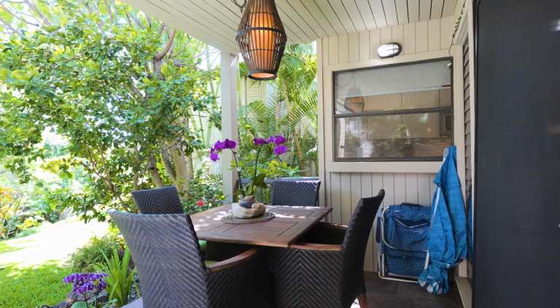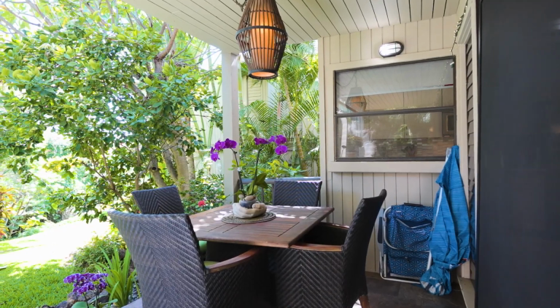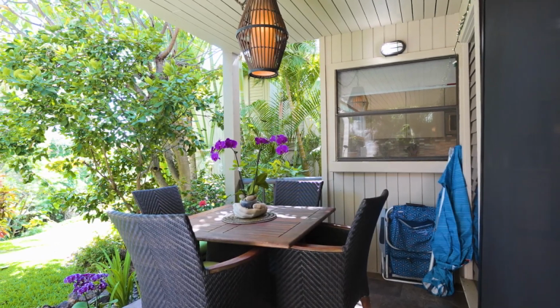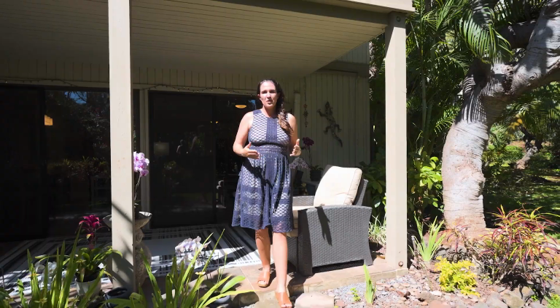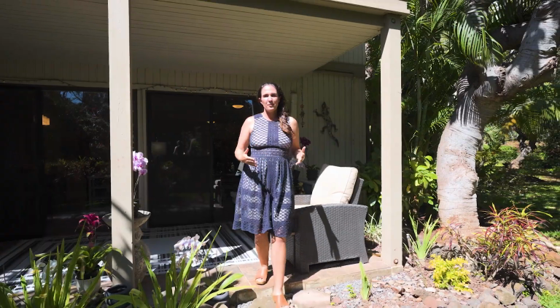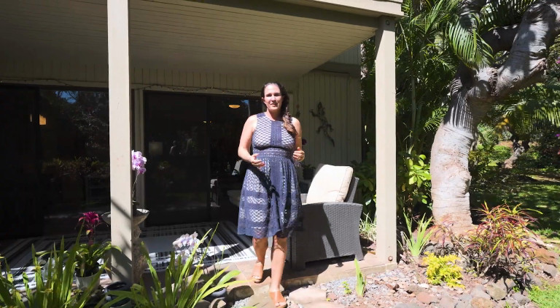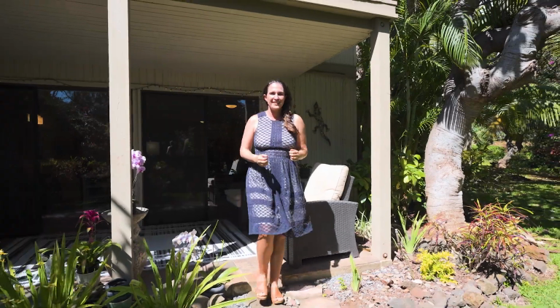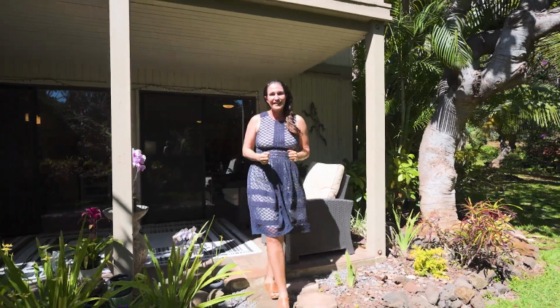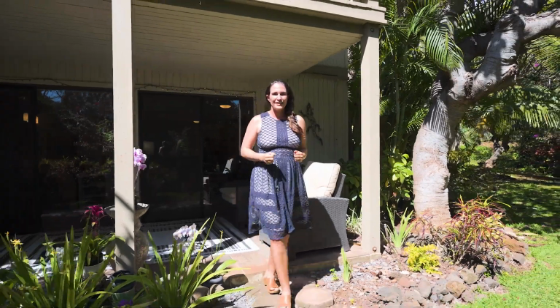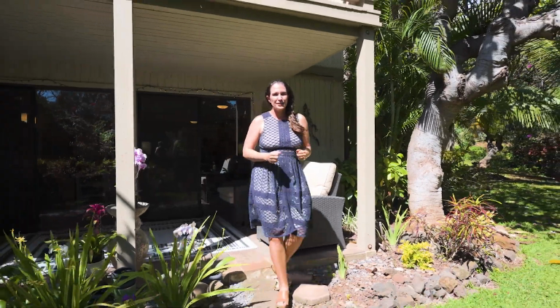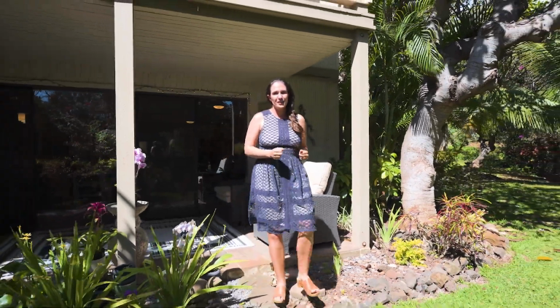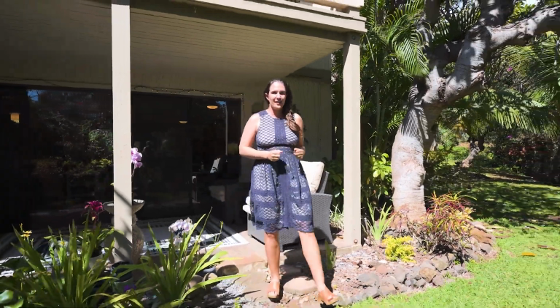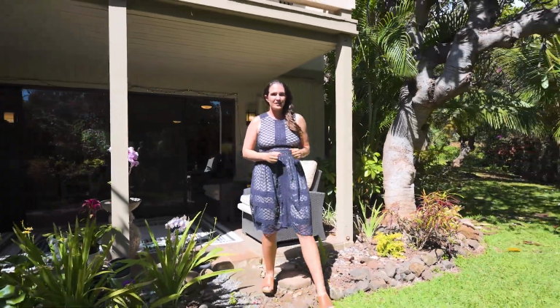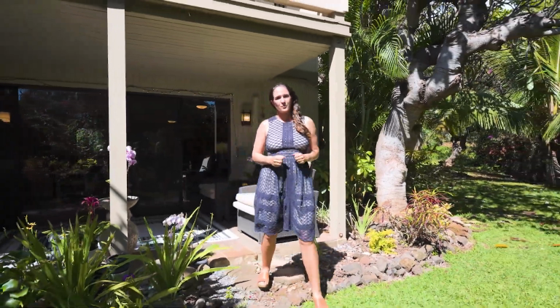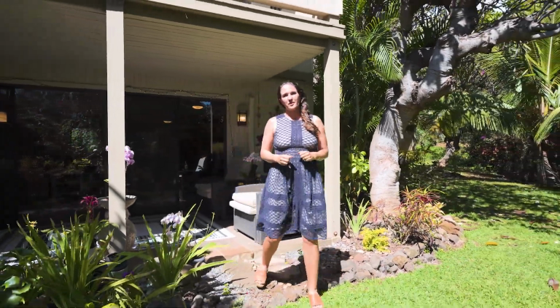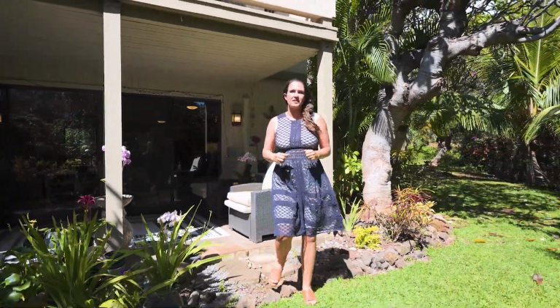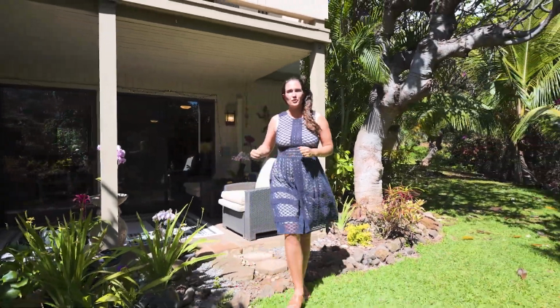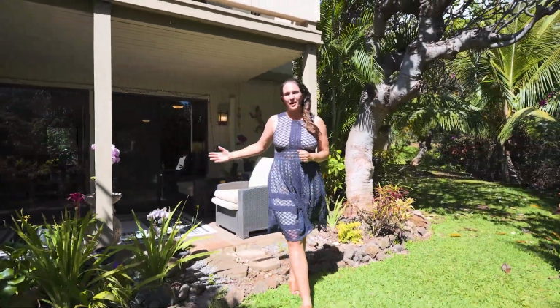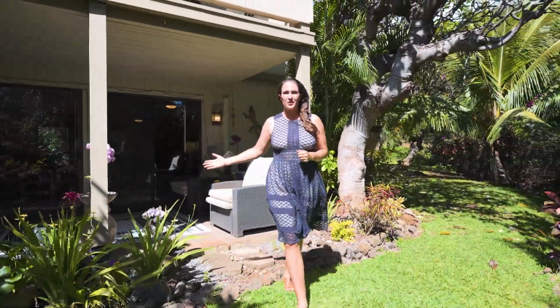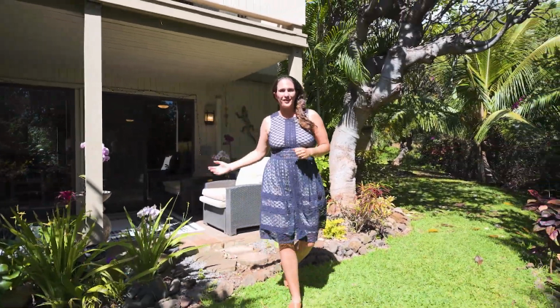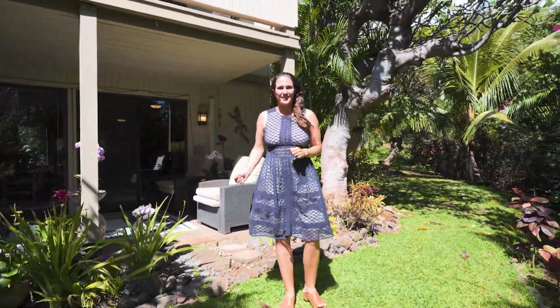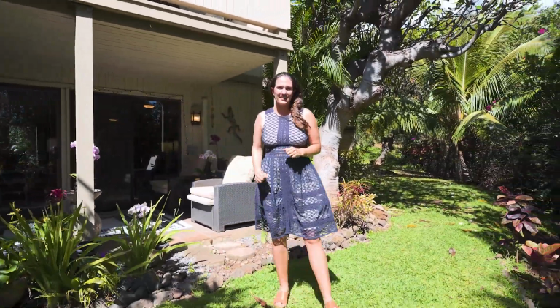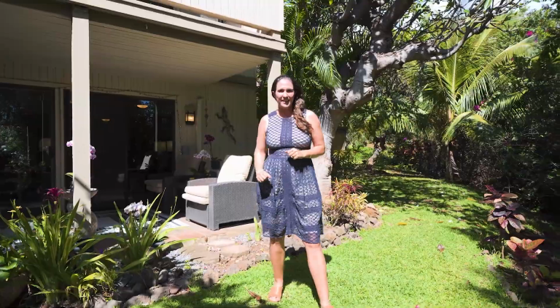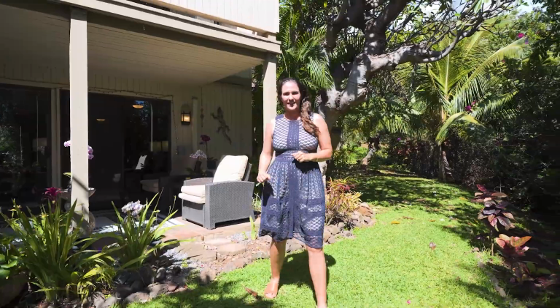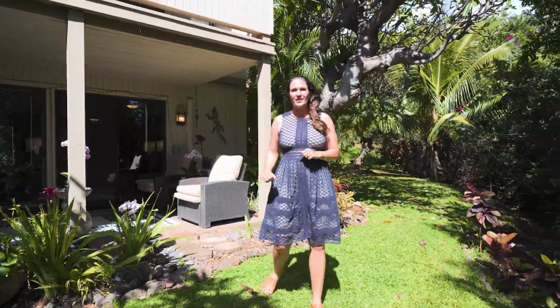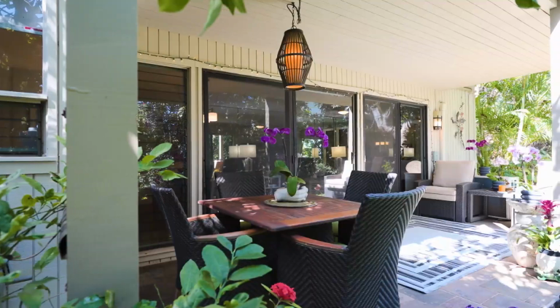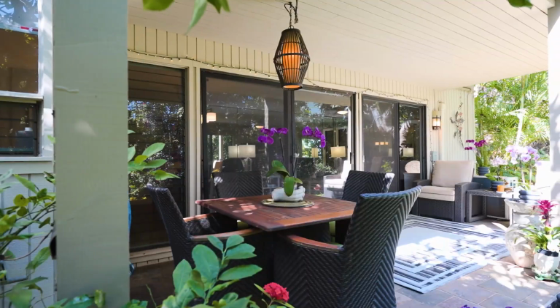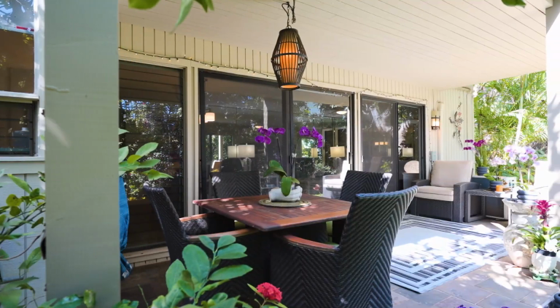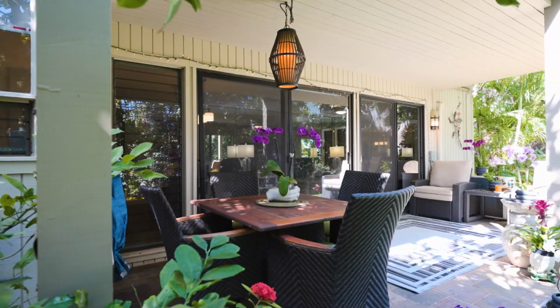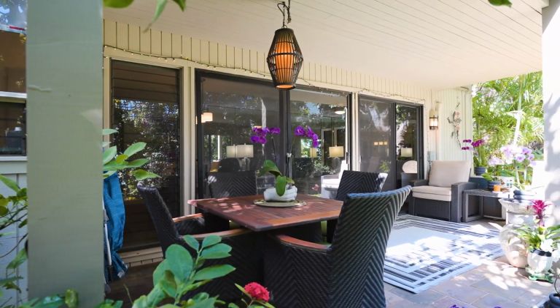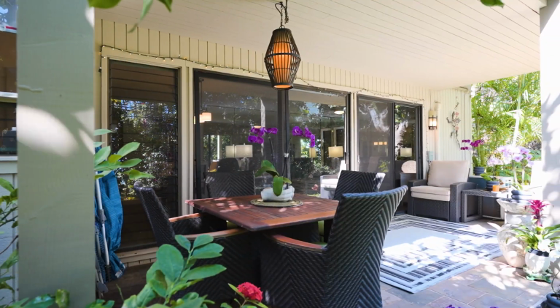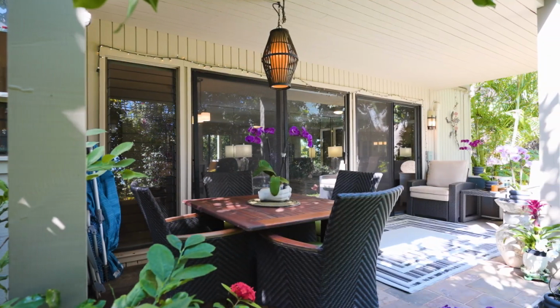This property makes it easy to relax with this tranquil garden setting just steps out your door.